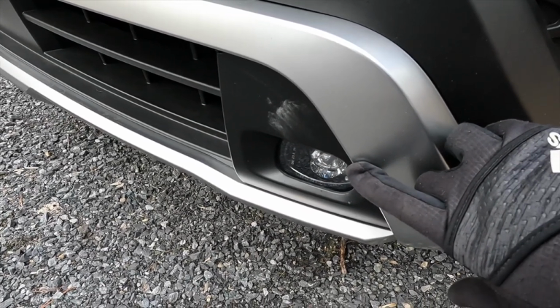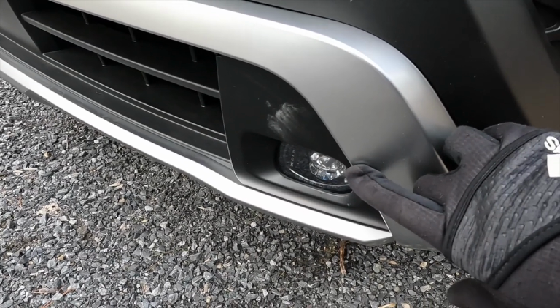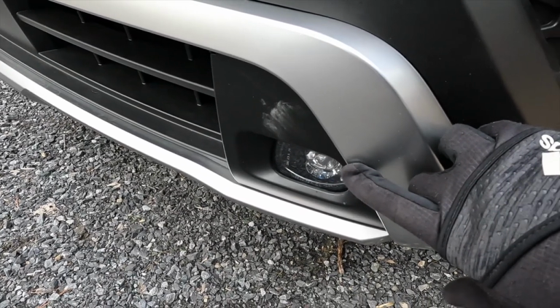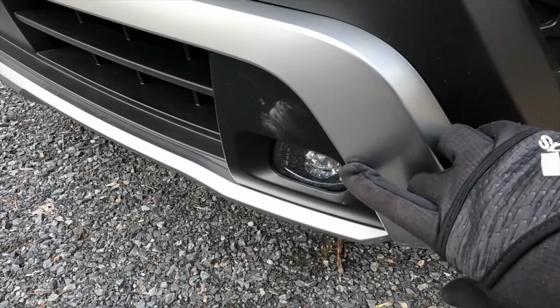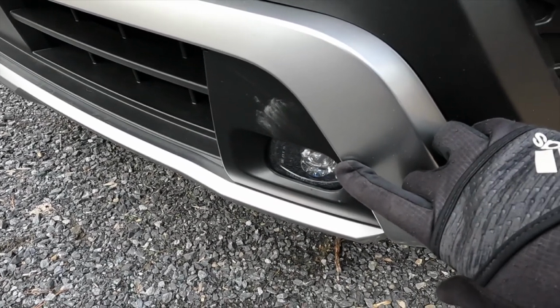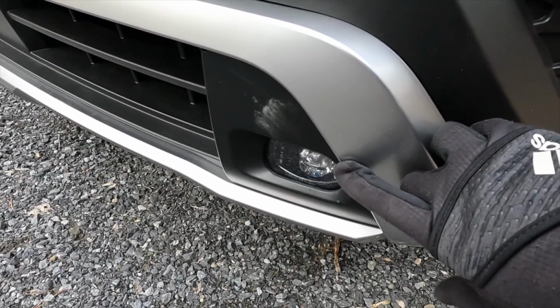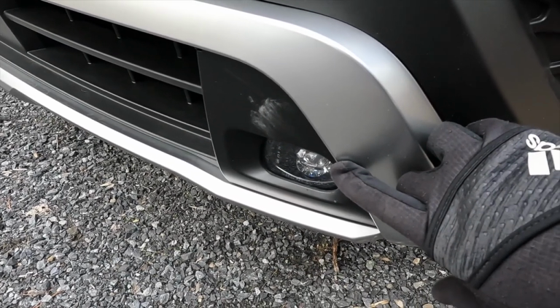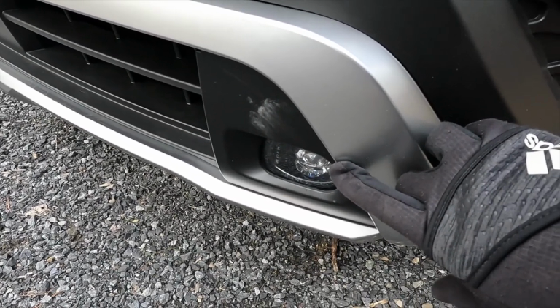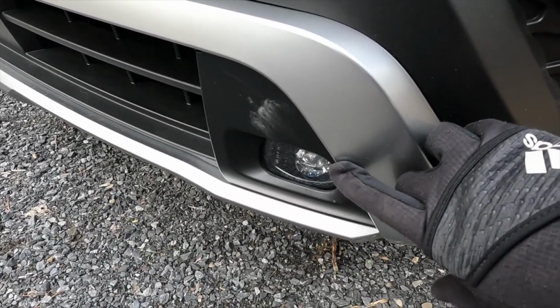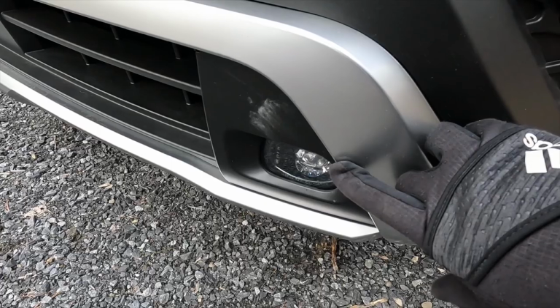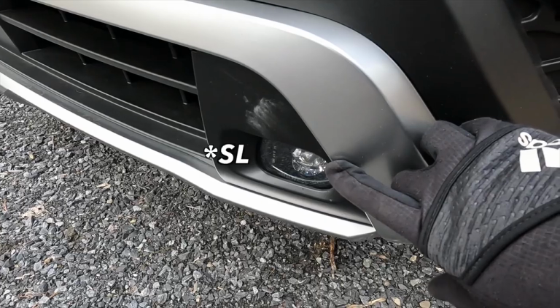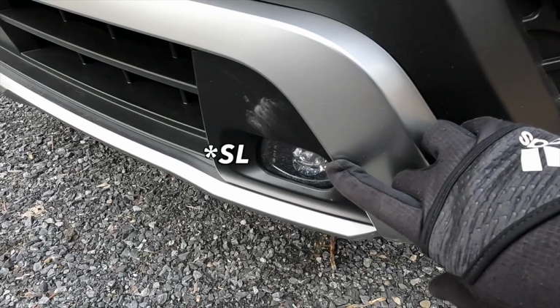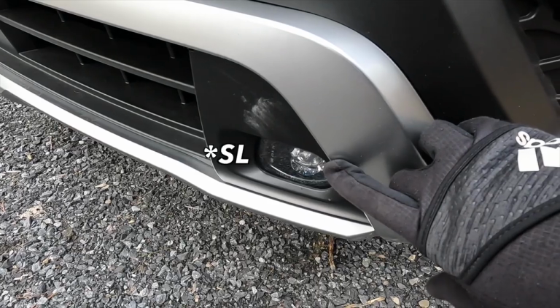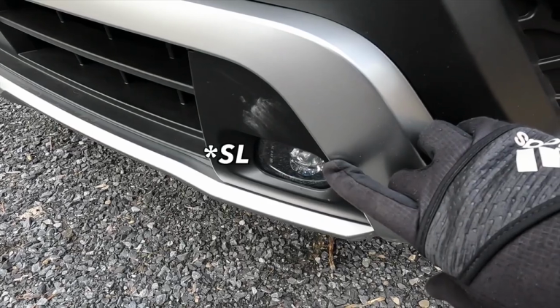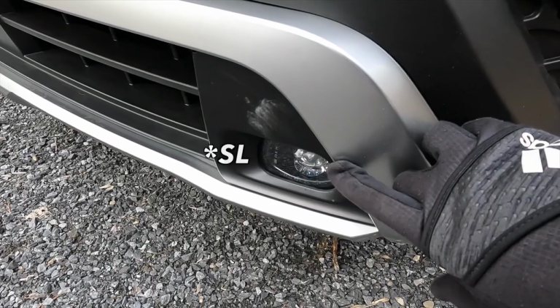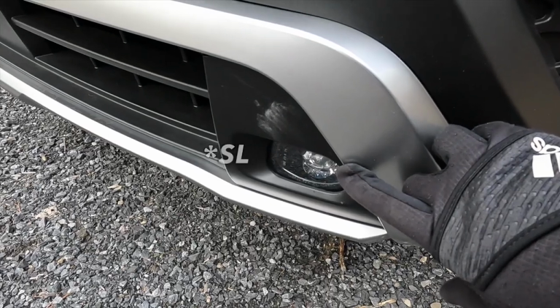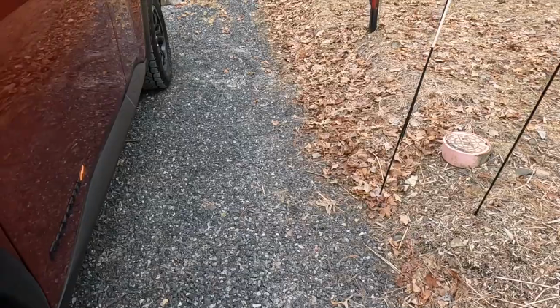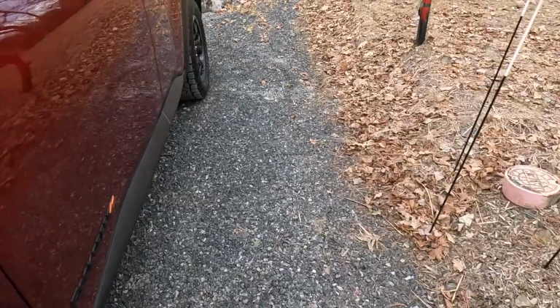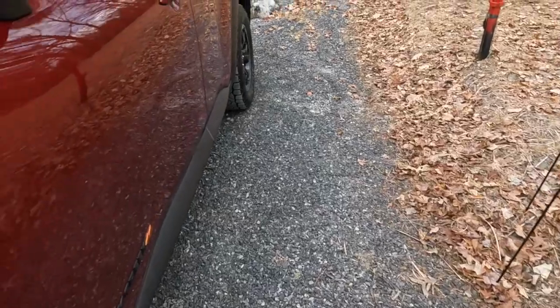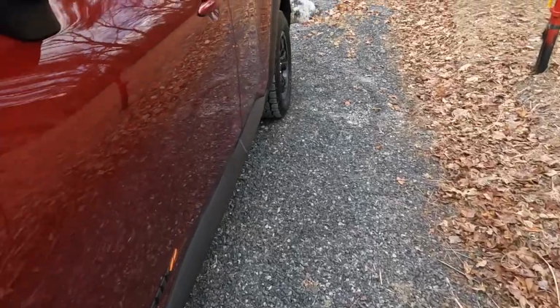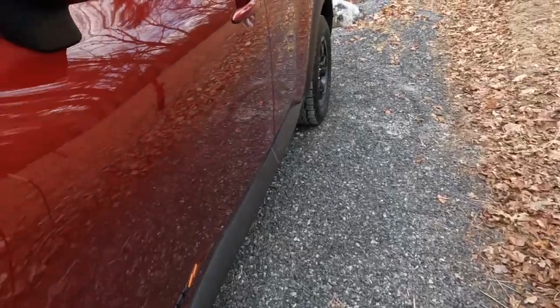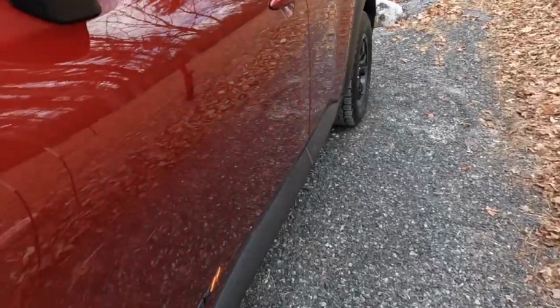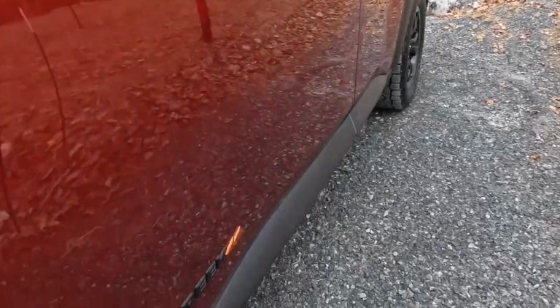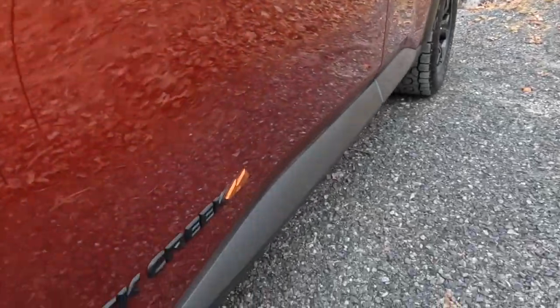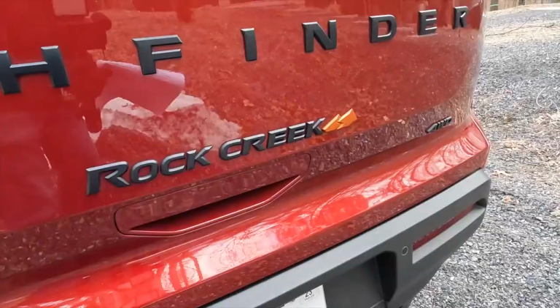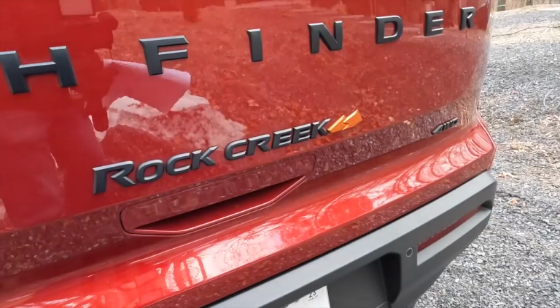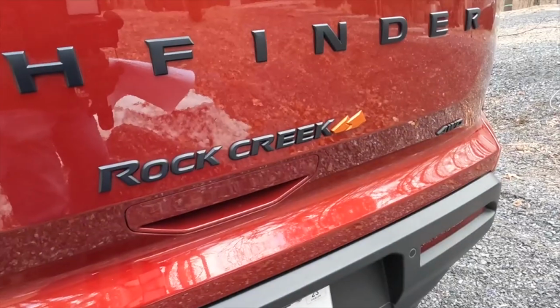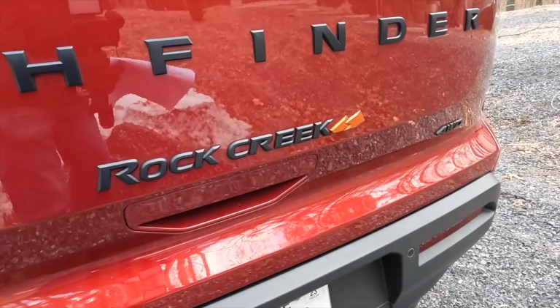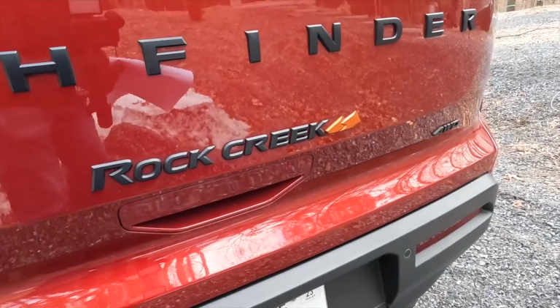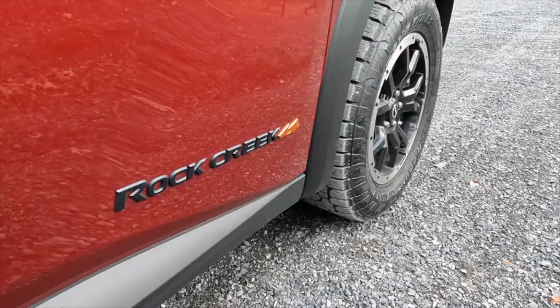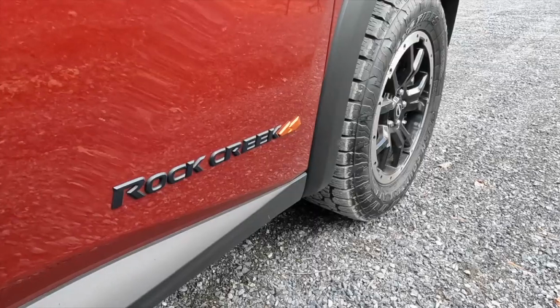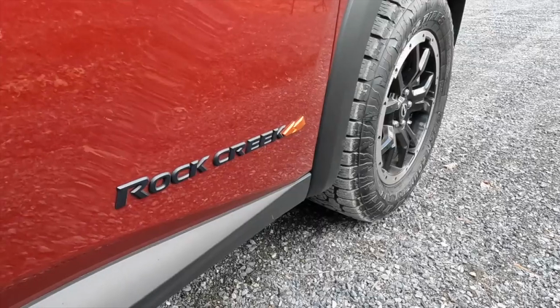LED fog lights are also optional on the SL and Platinum trims, and of course there are several Rock Creek logos throughout.